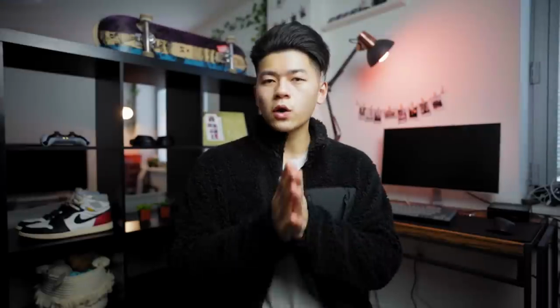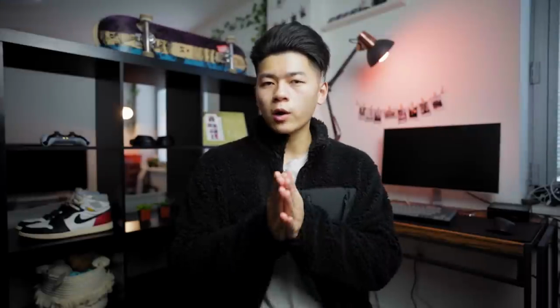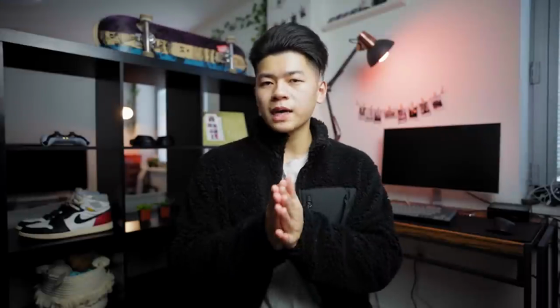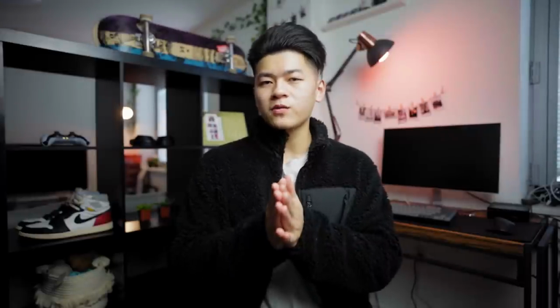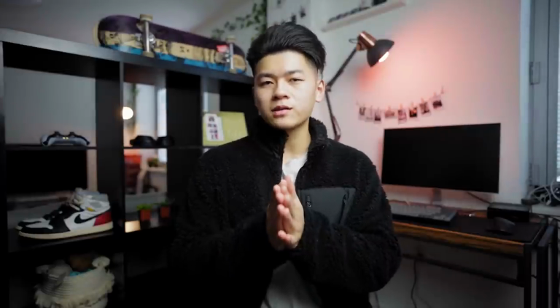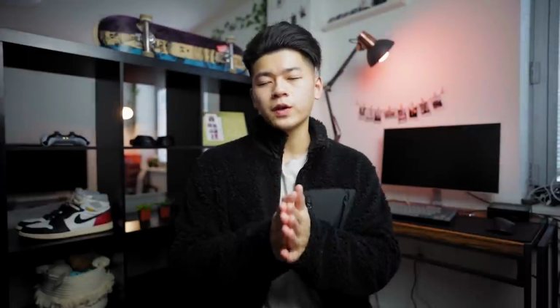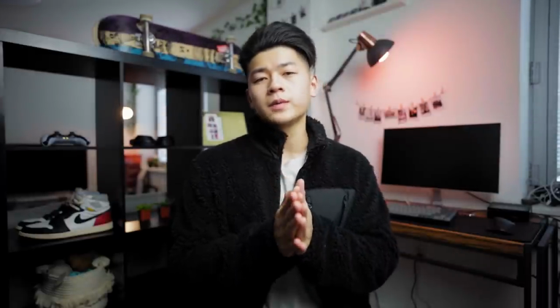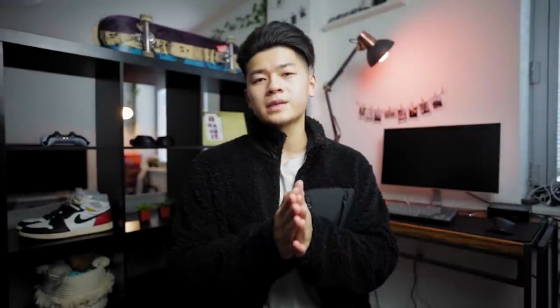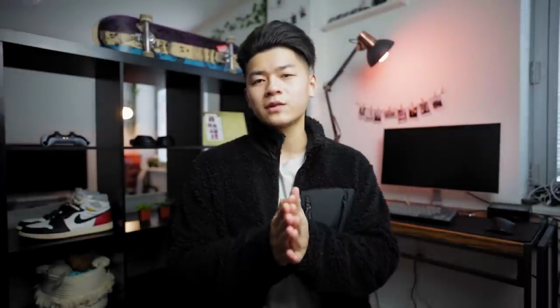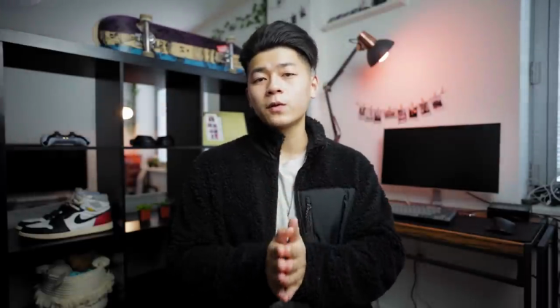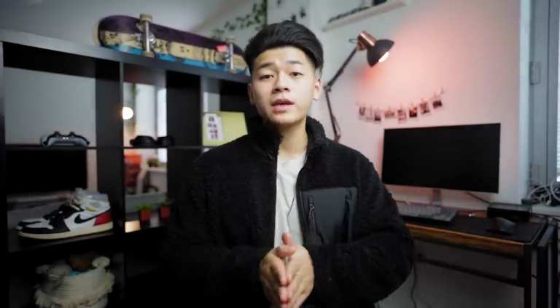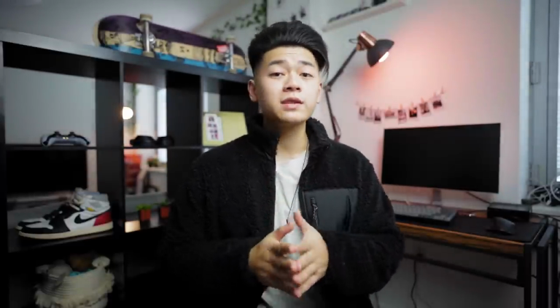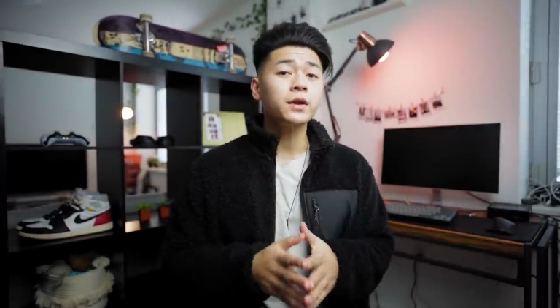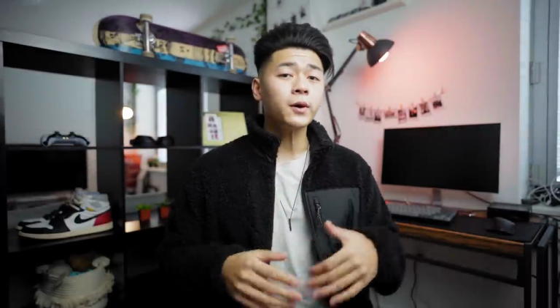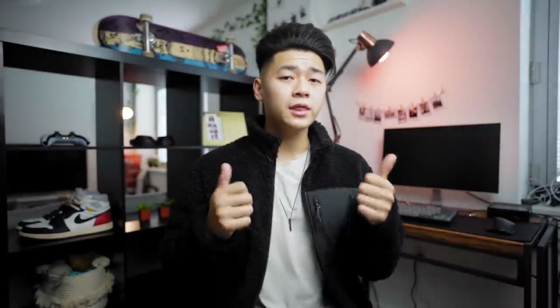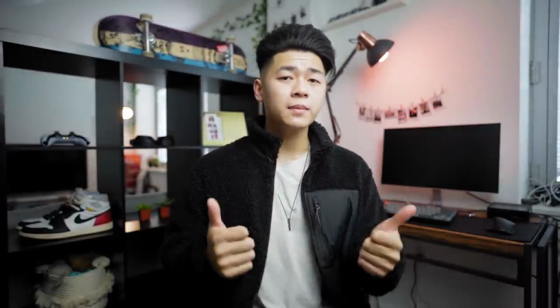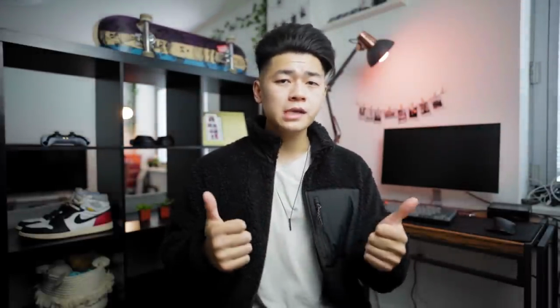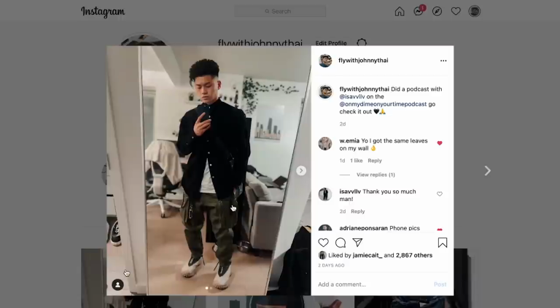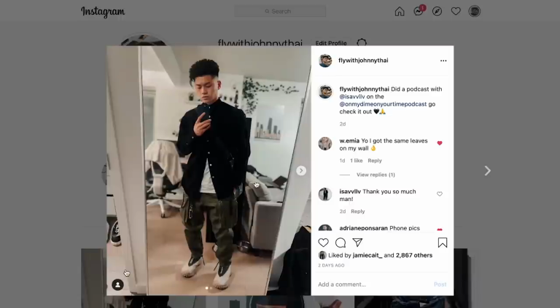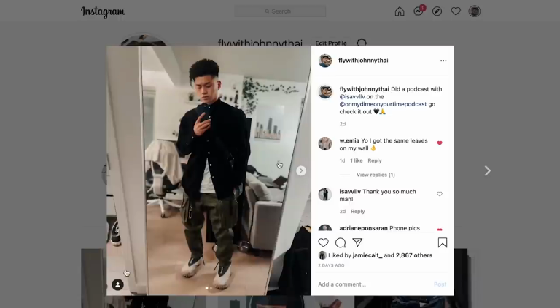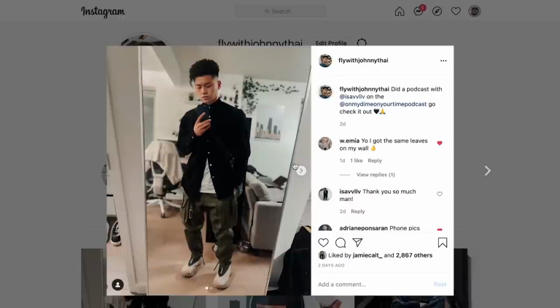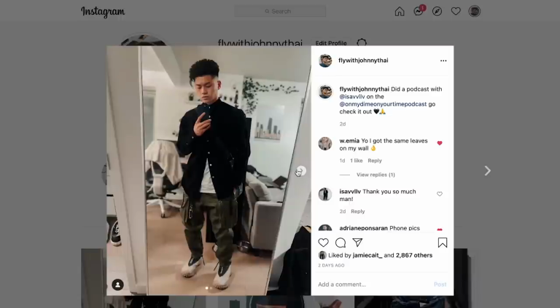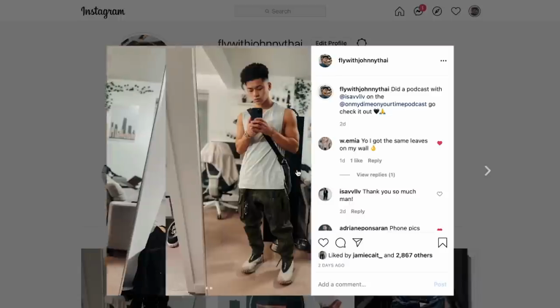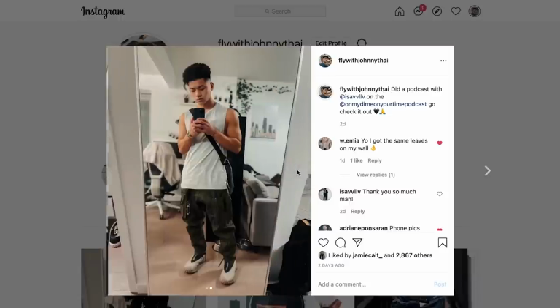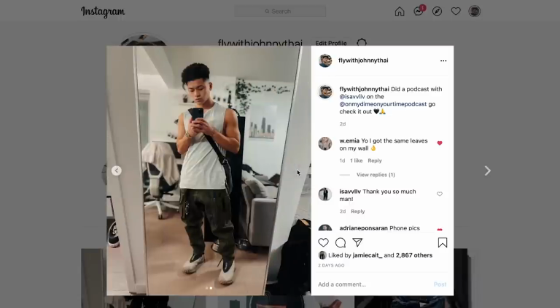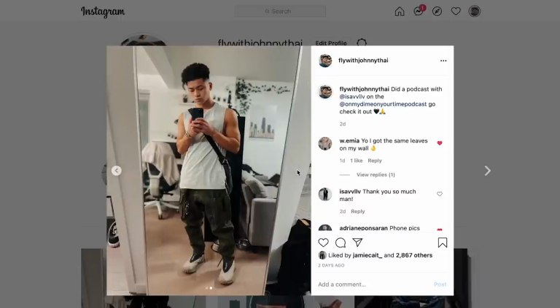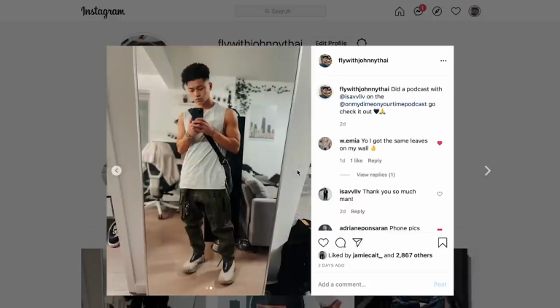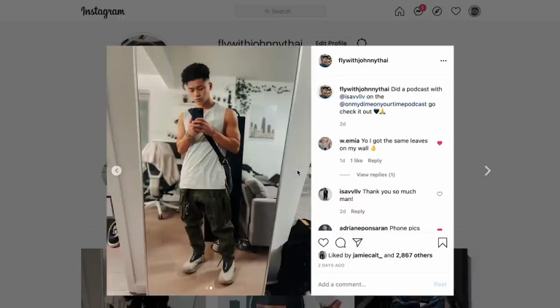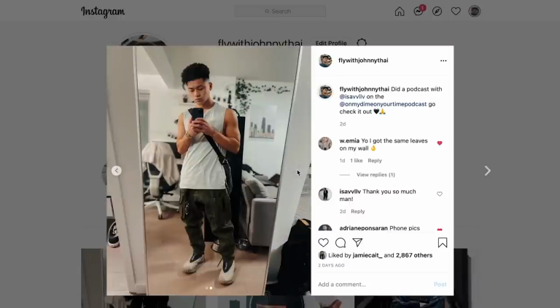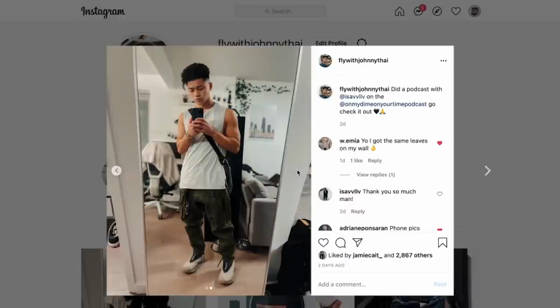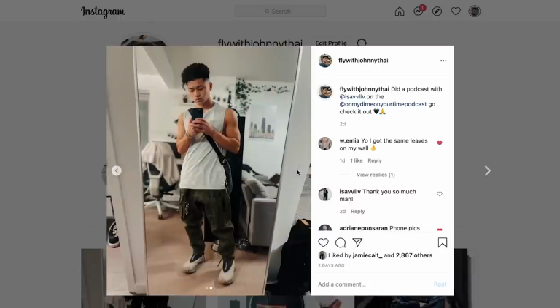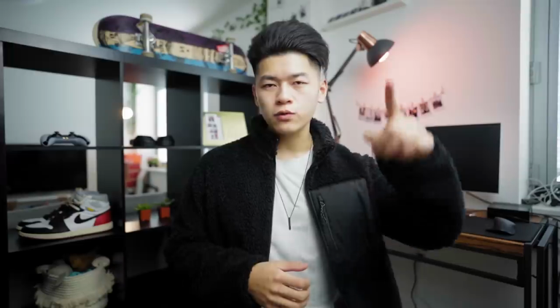I hope you guys found this video insightful. Give this video a thumbs up, follow me on Instagram at flywithjohnnytai, and subscribe.